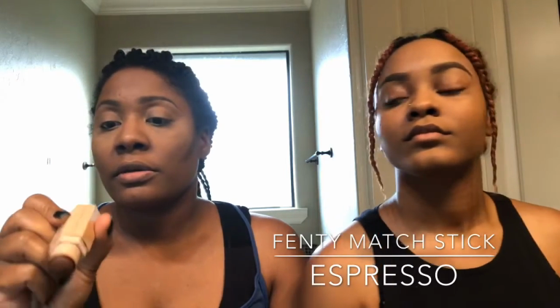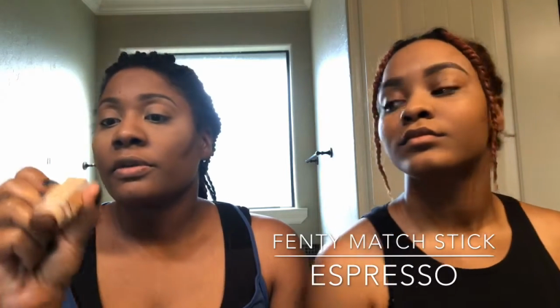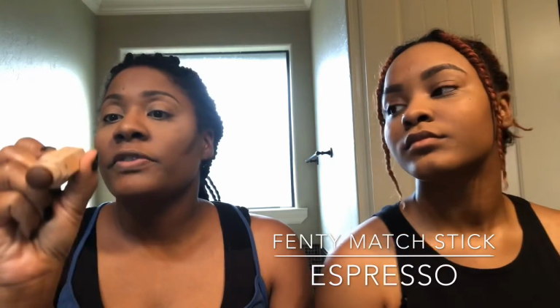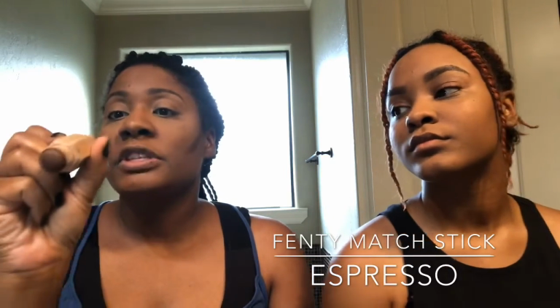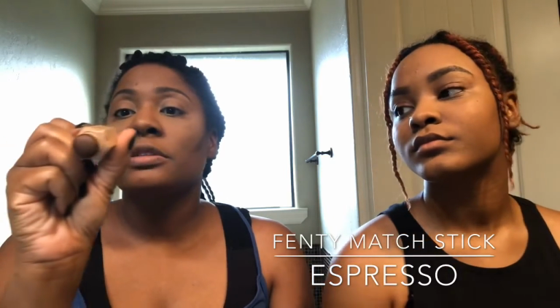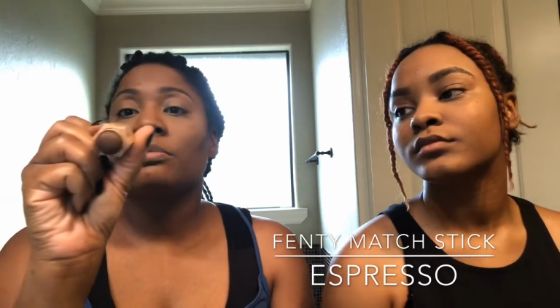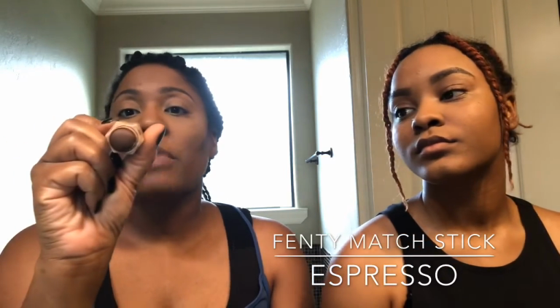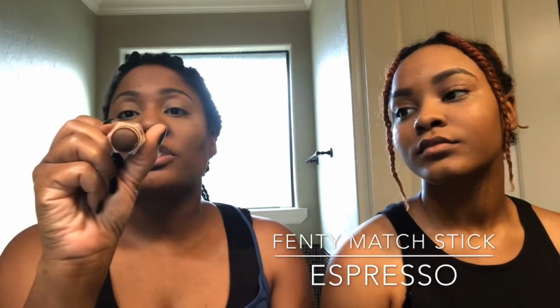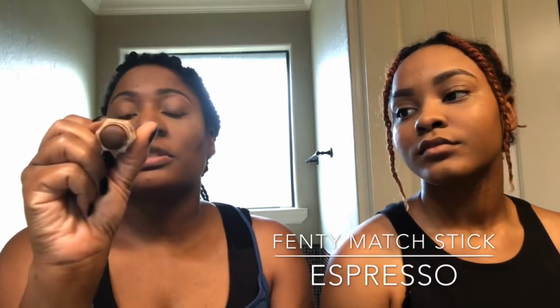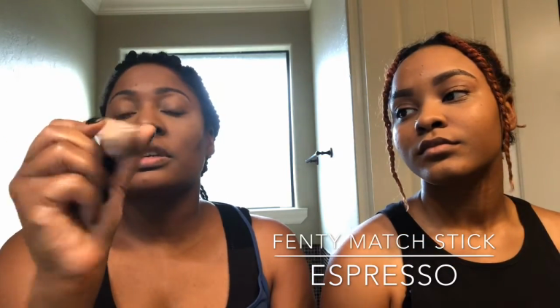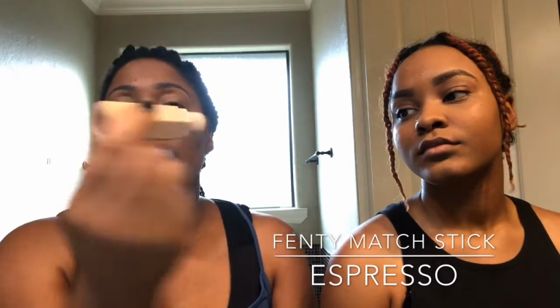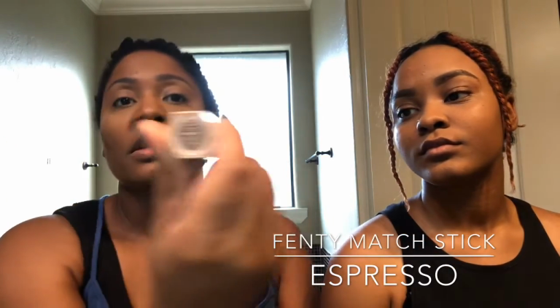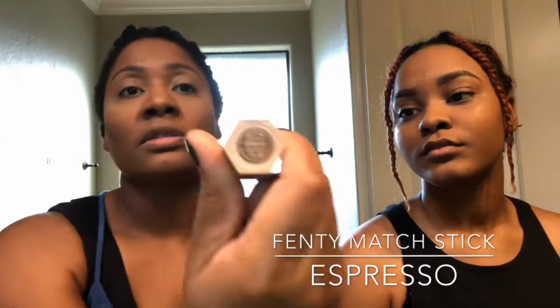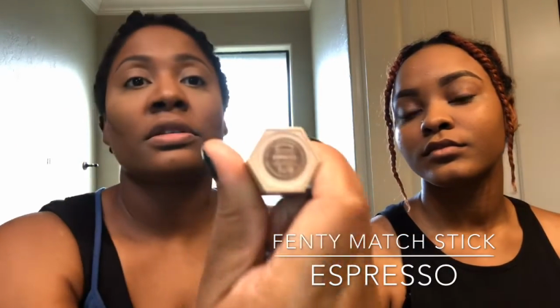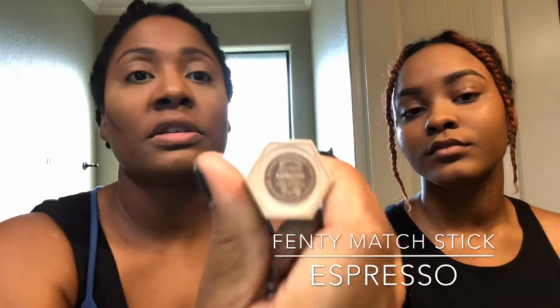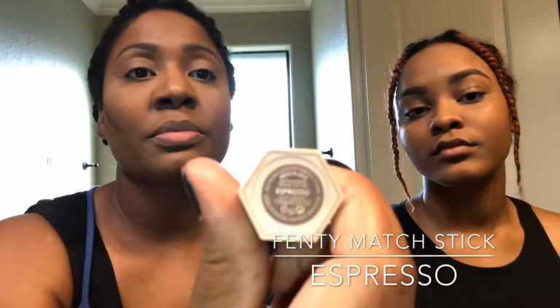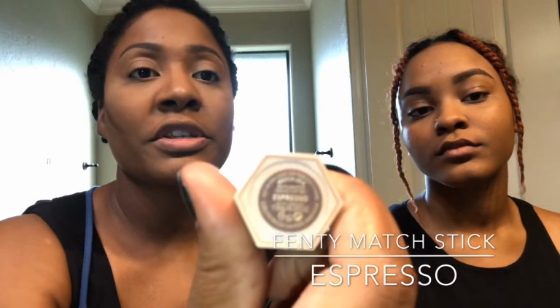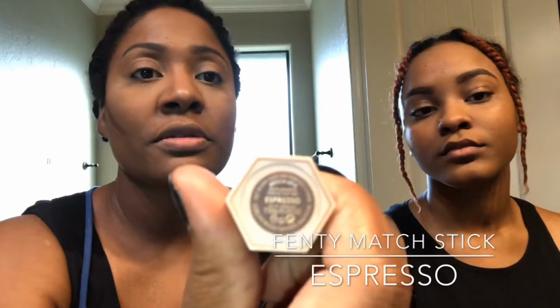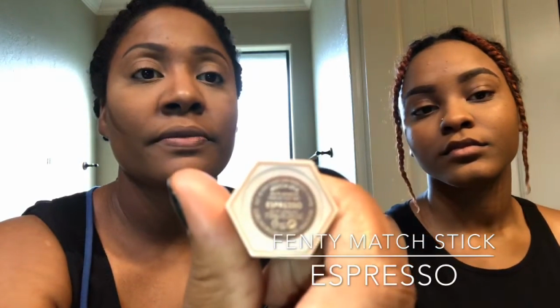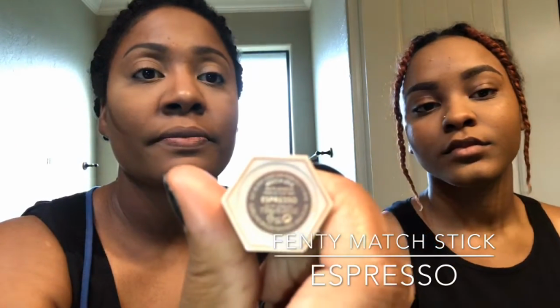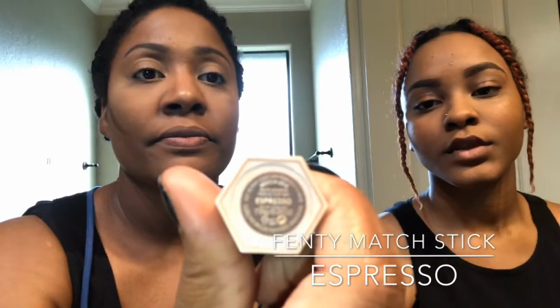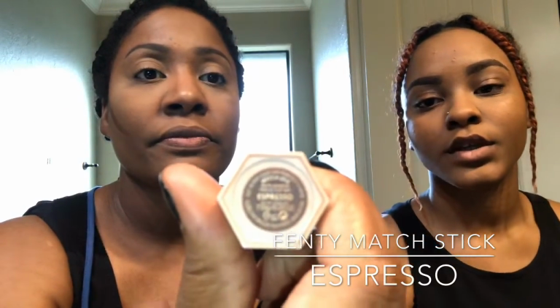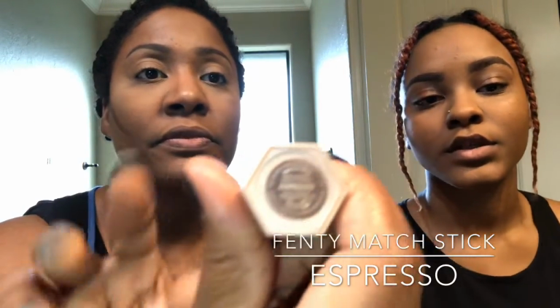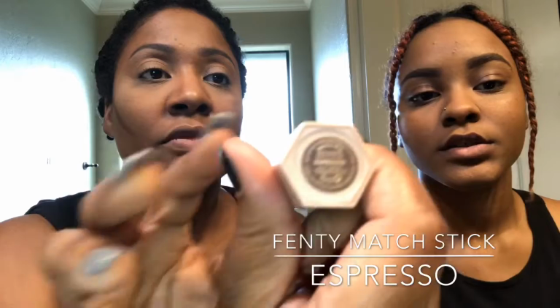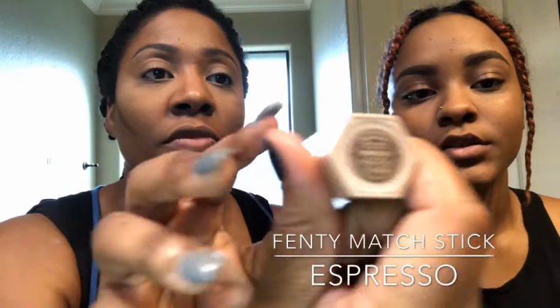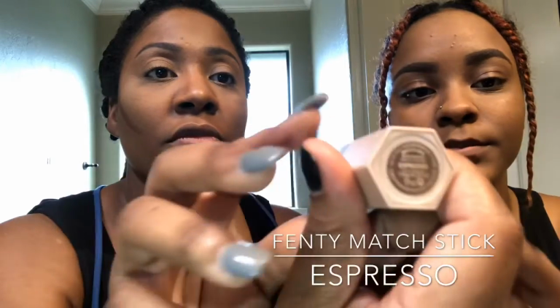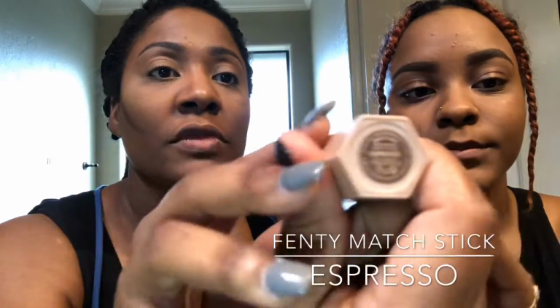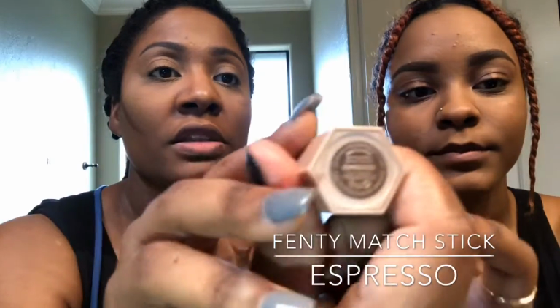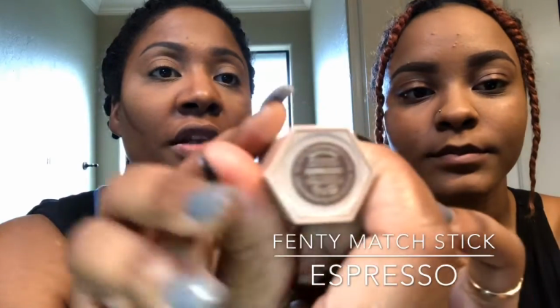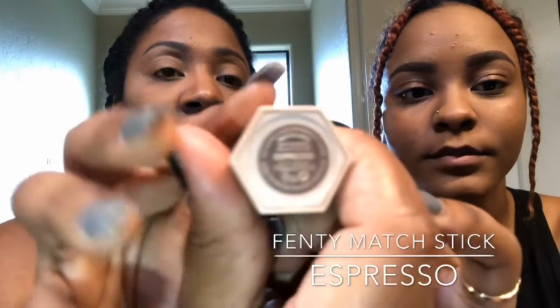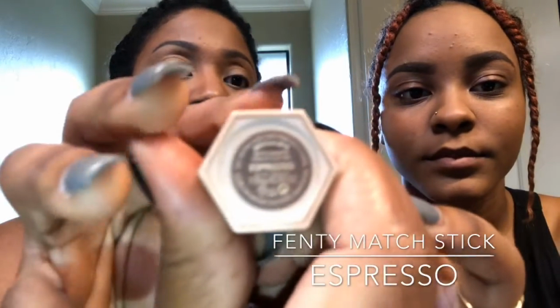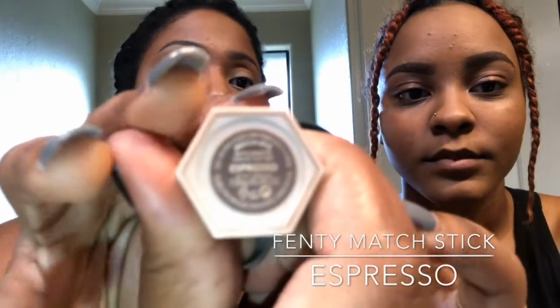So this is the Fenty Matchstick in espresso.